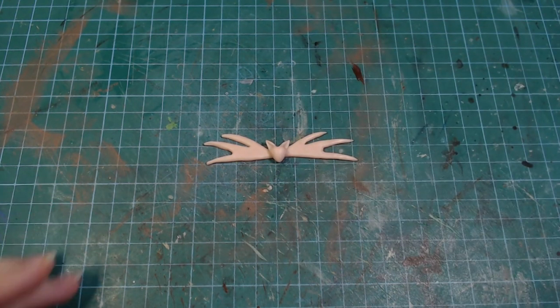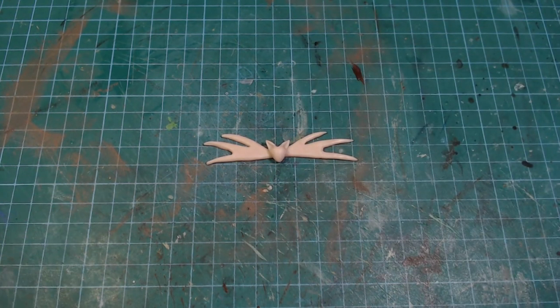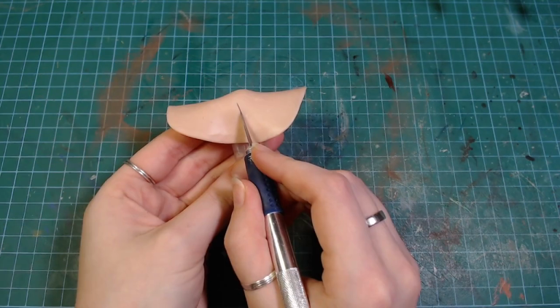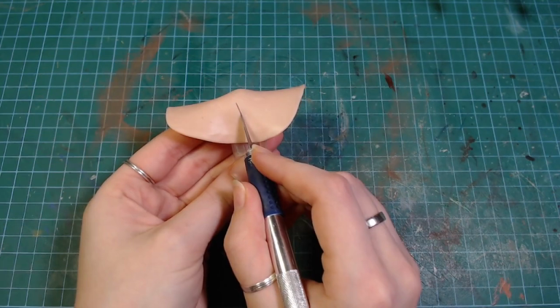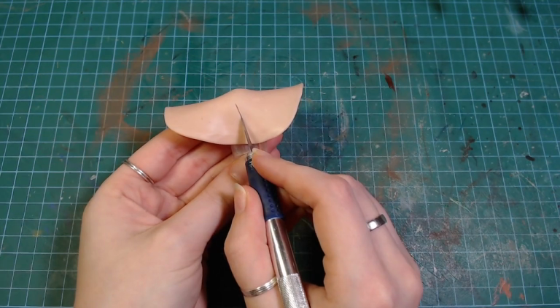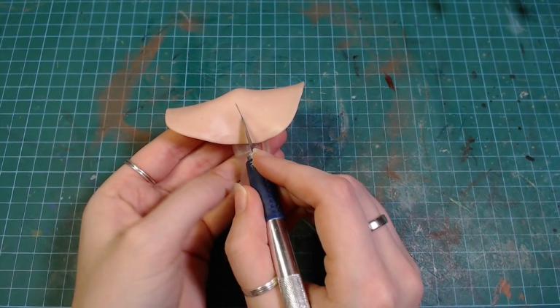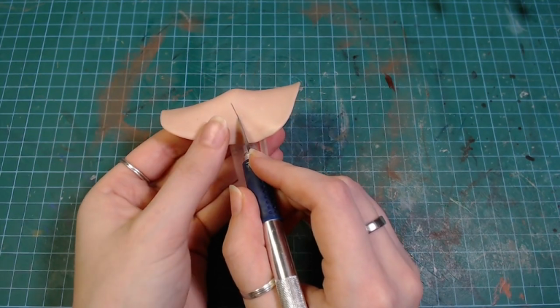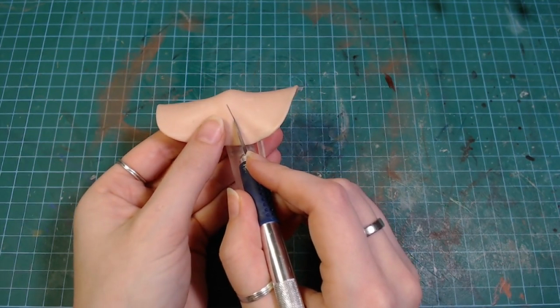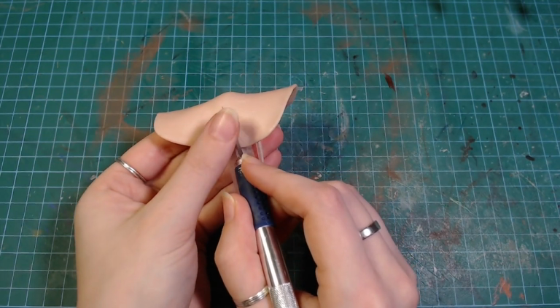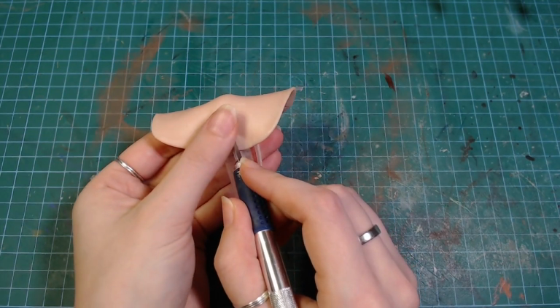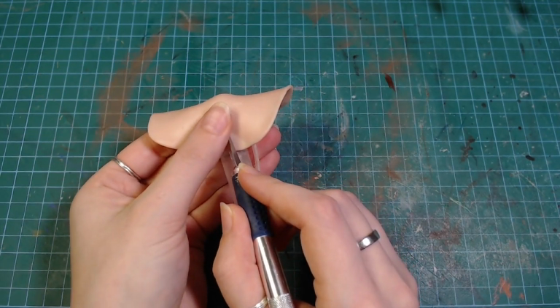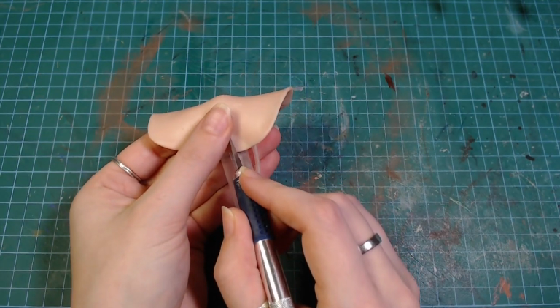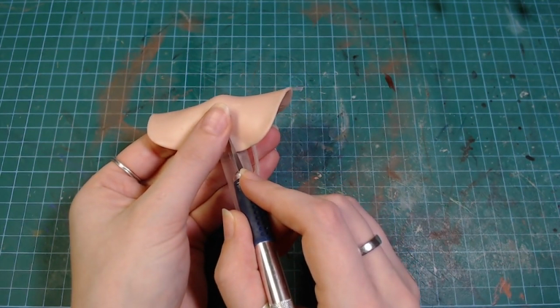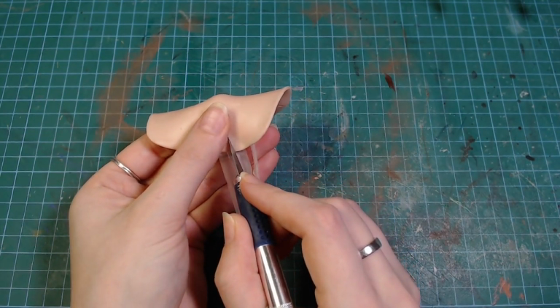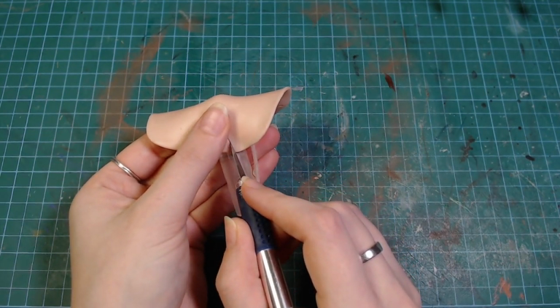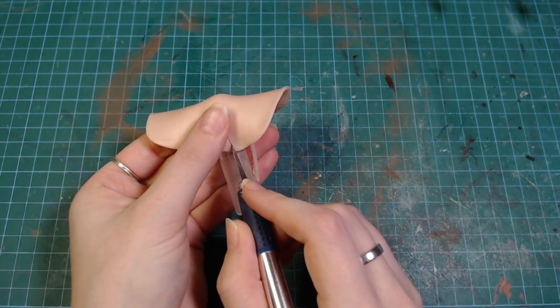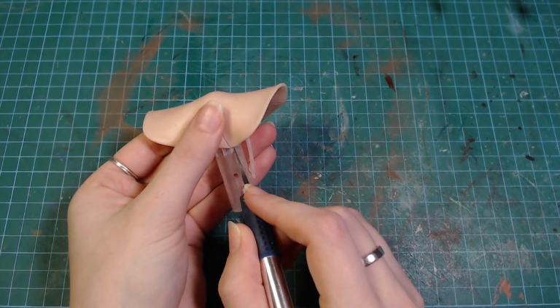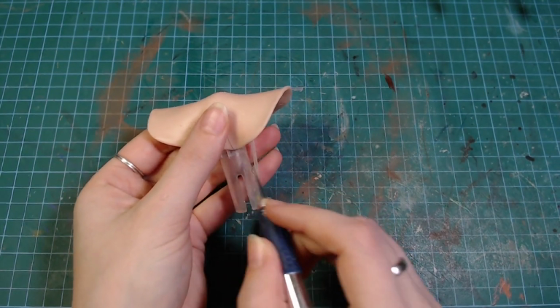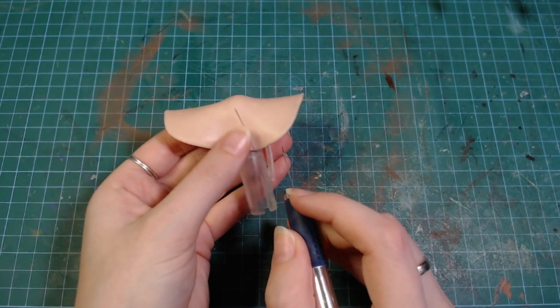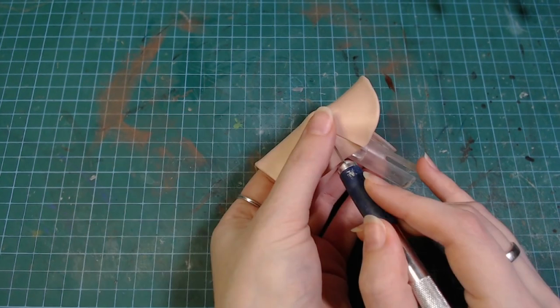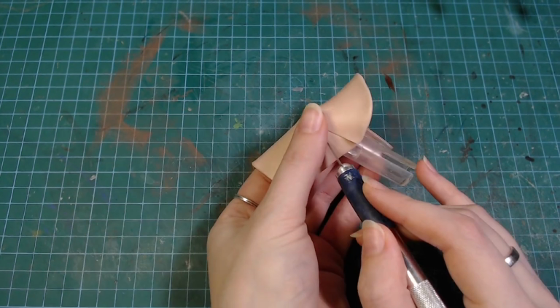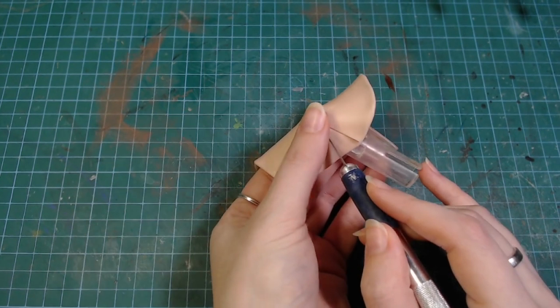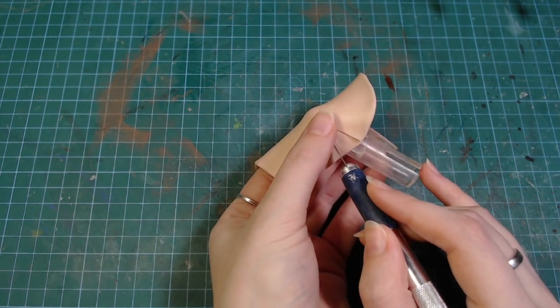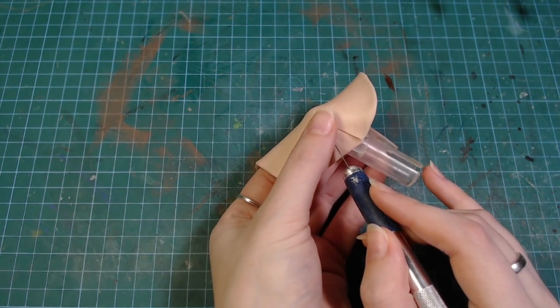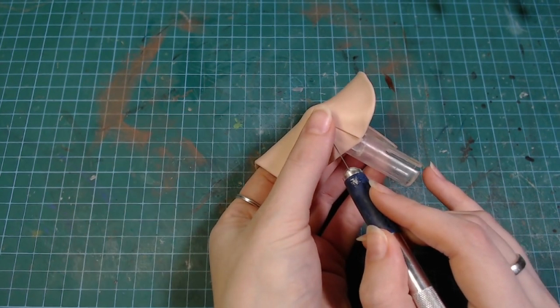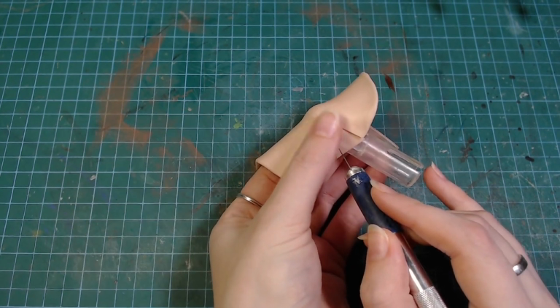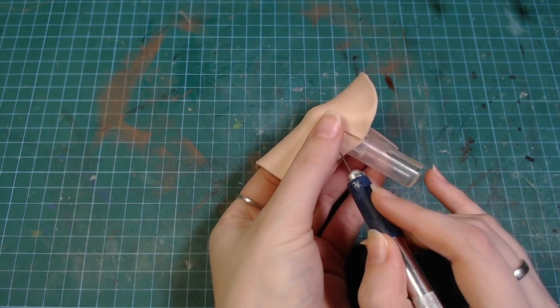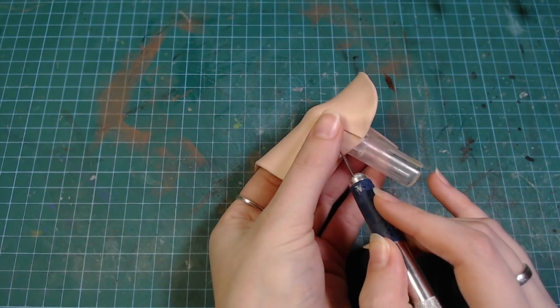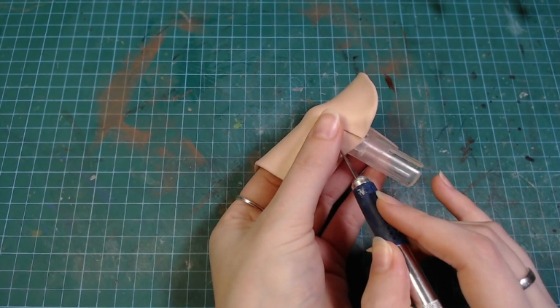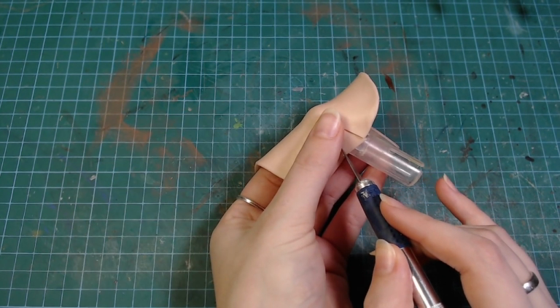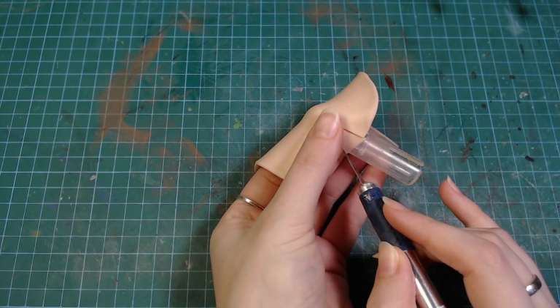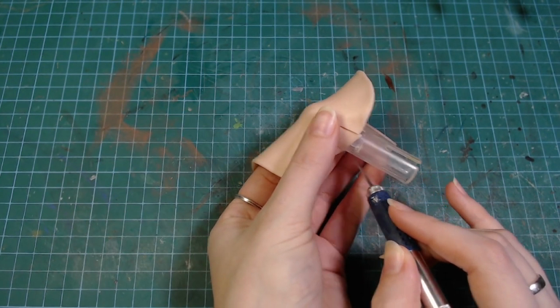For Zero, I just rolled out some clay and then squished it a bunch so it looks more like floating fabric.